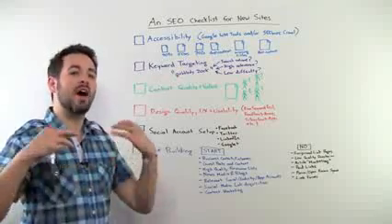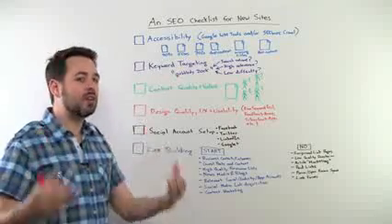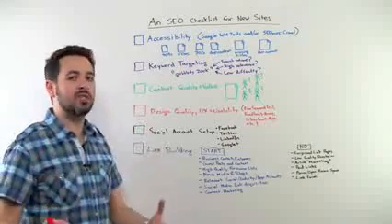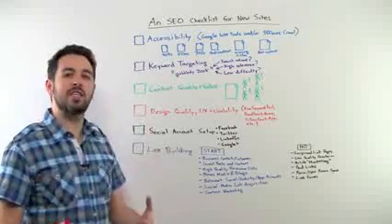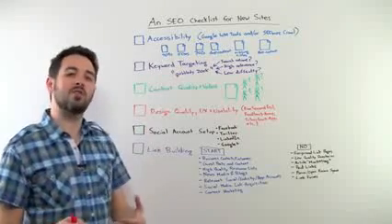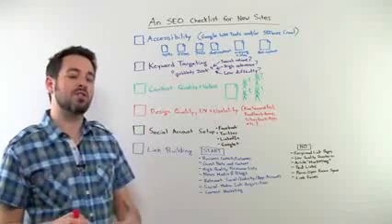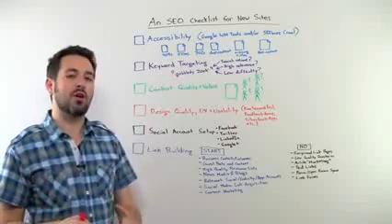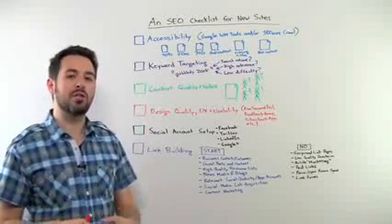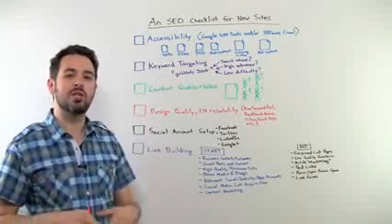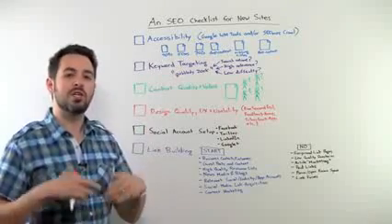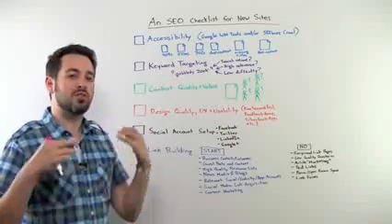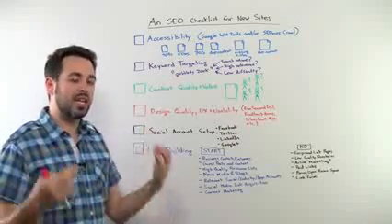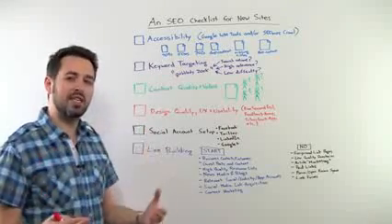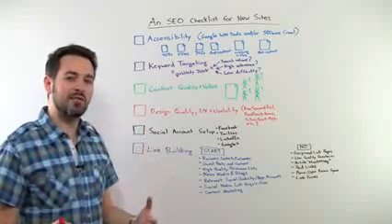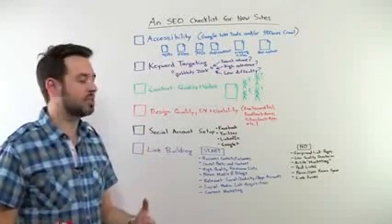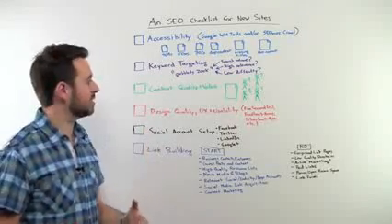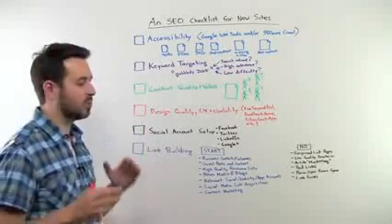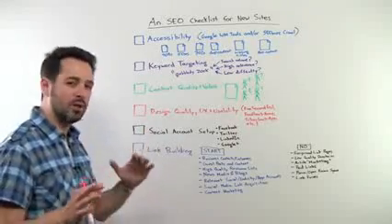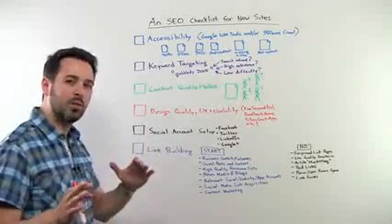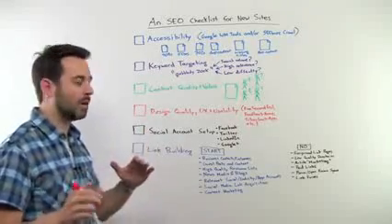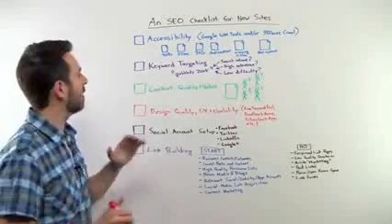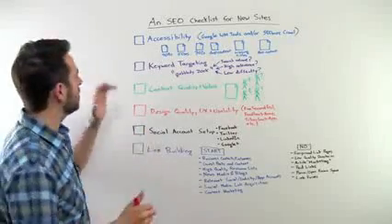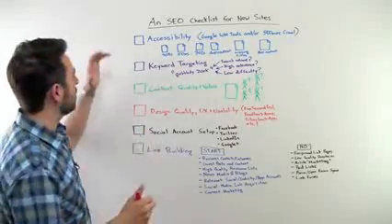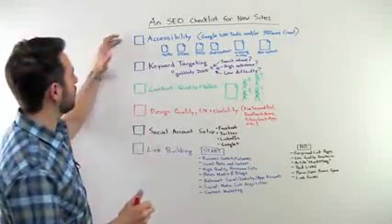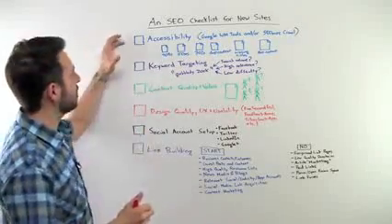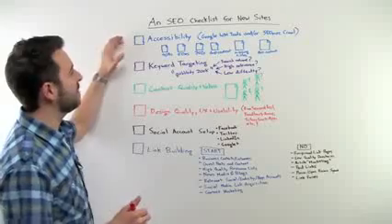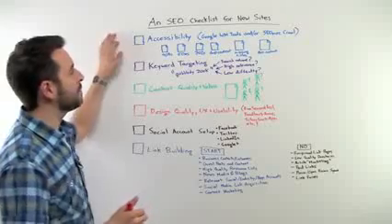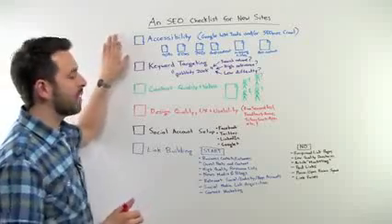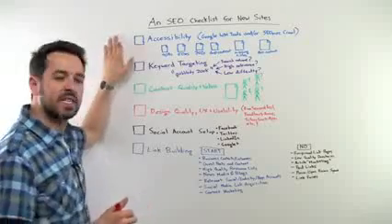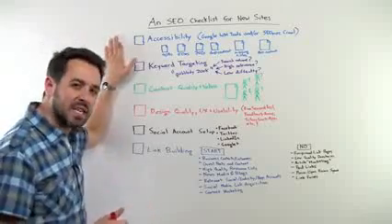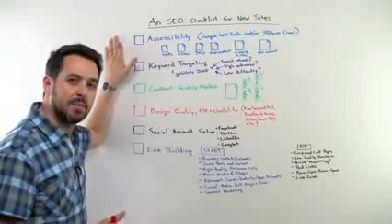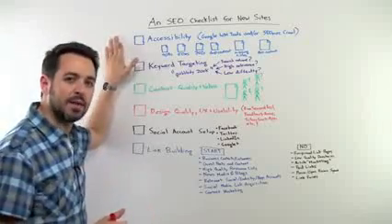You've got a new site that you've just launched. You're setting things up for success. What do you need to worry about? First off: accessibility.